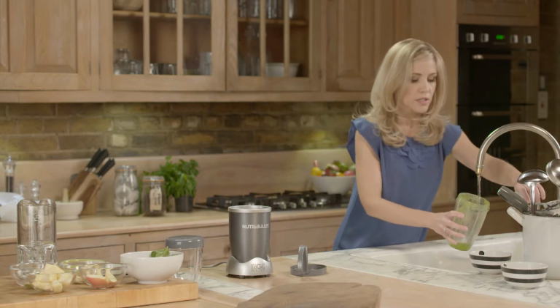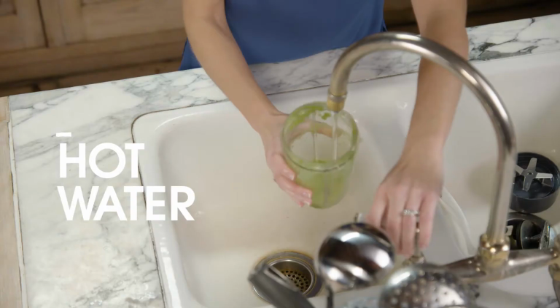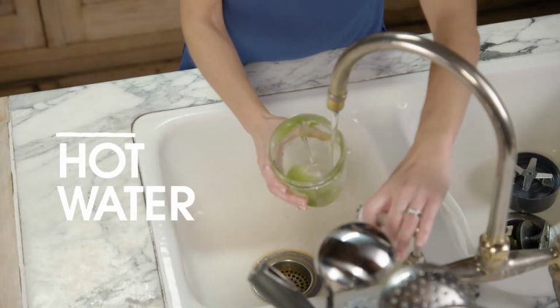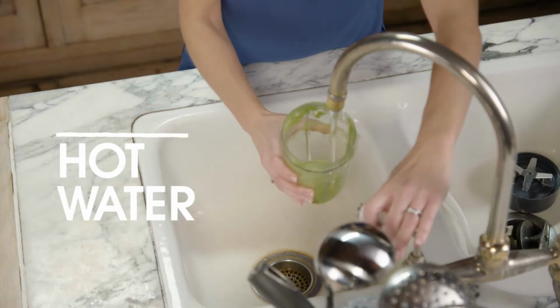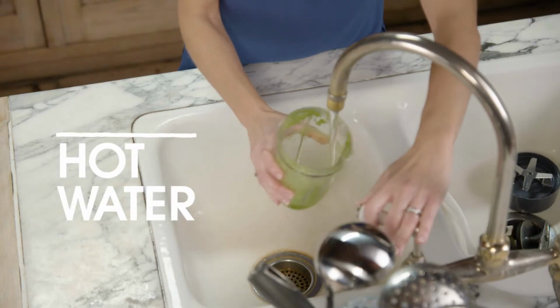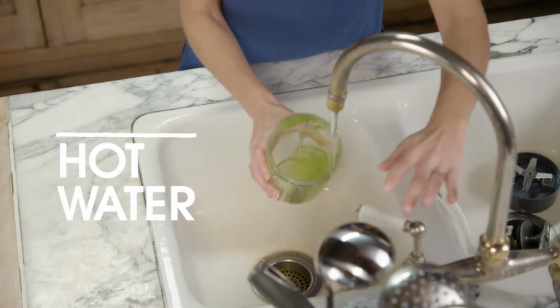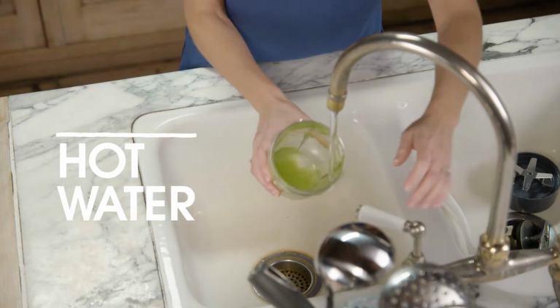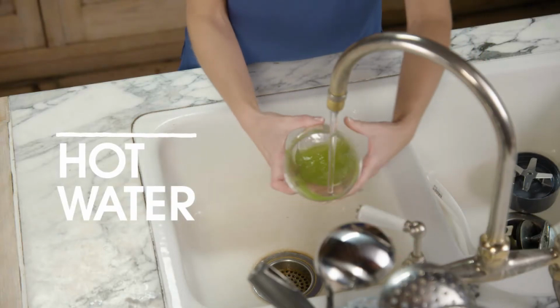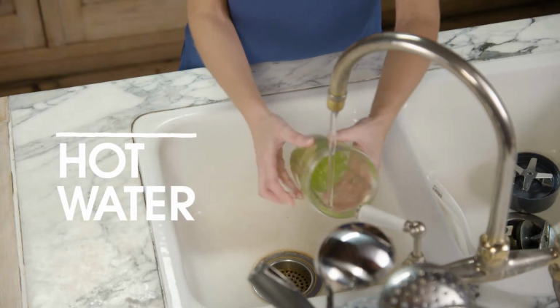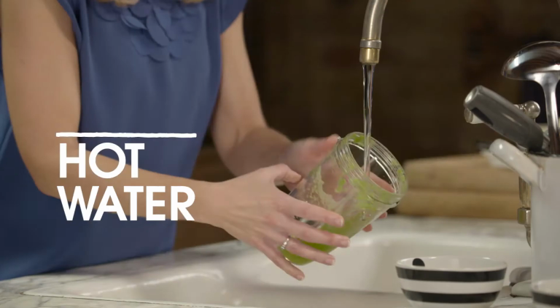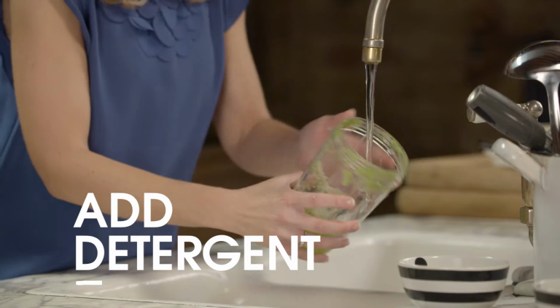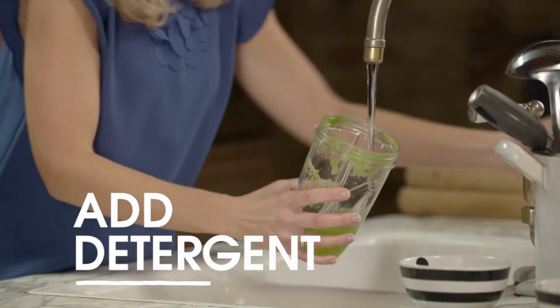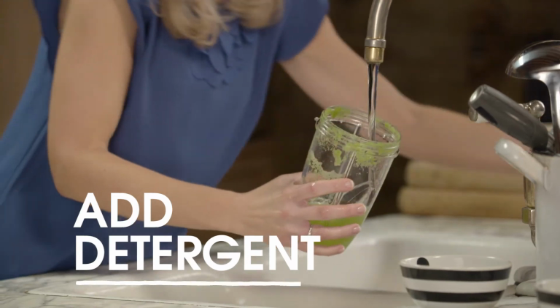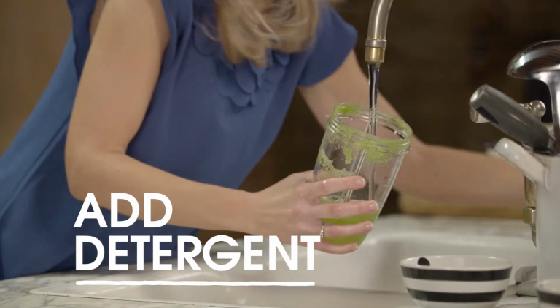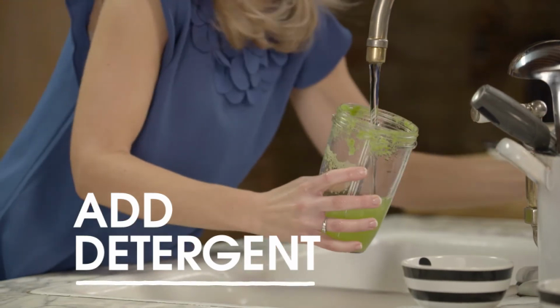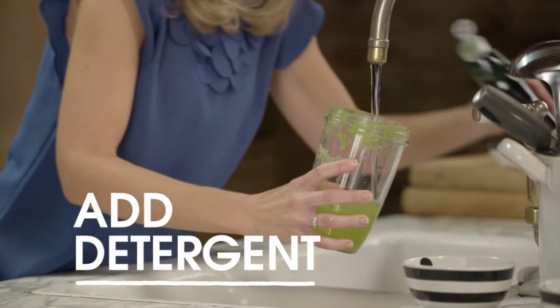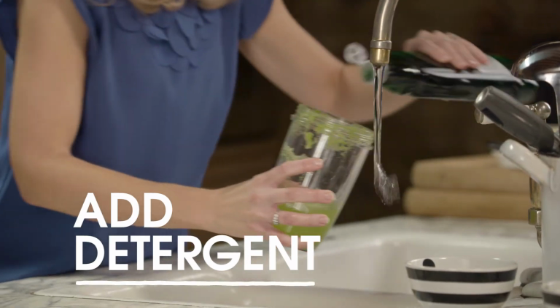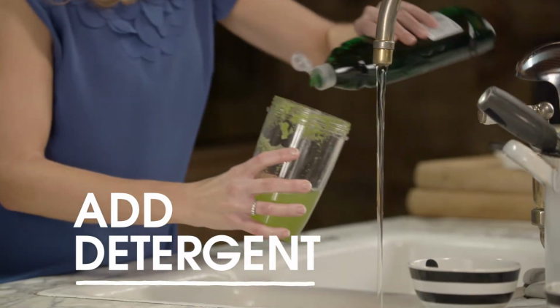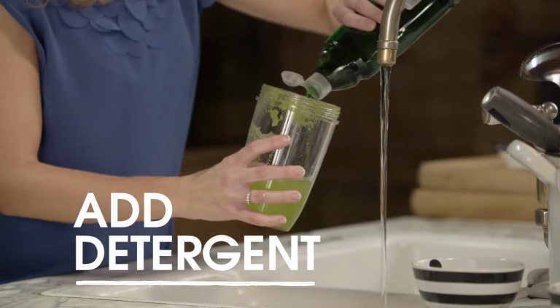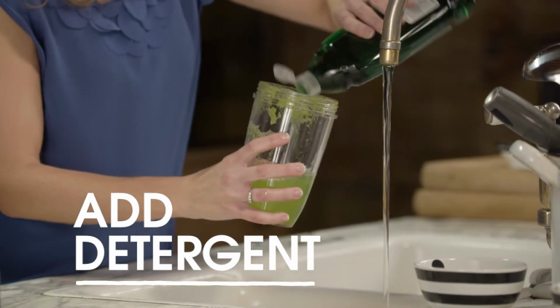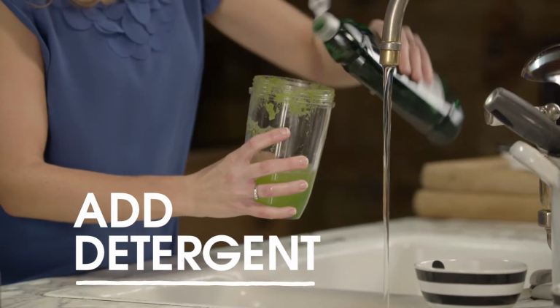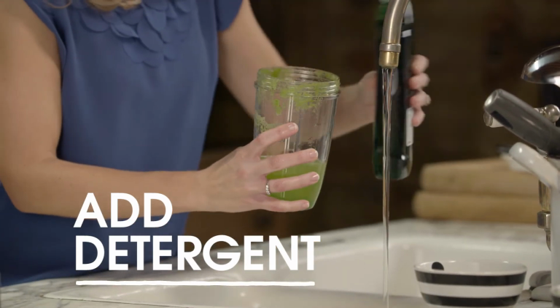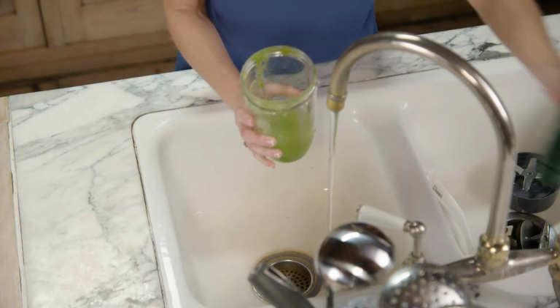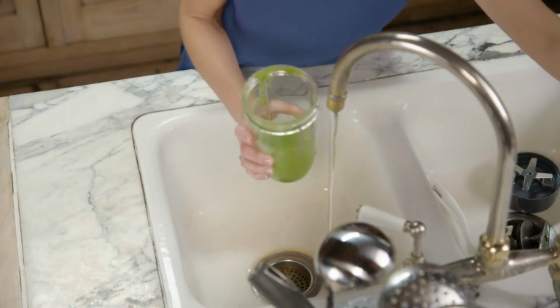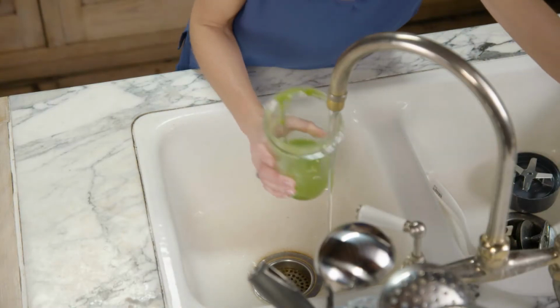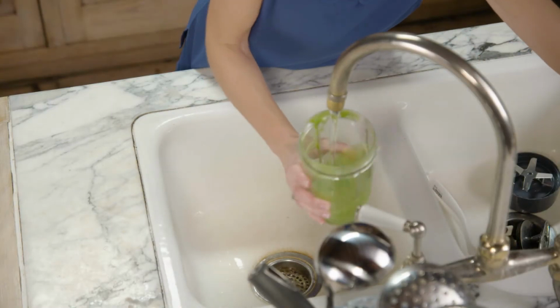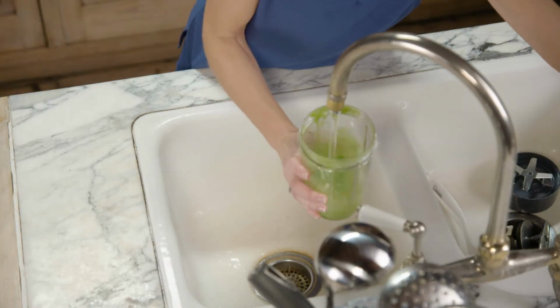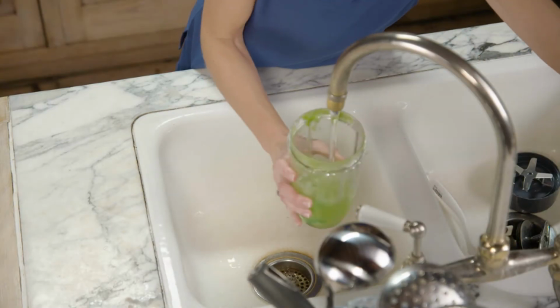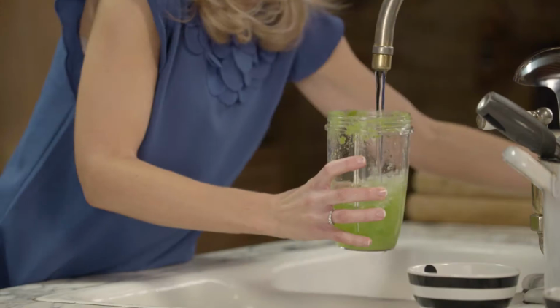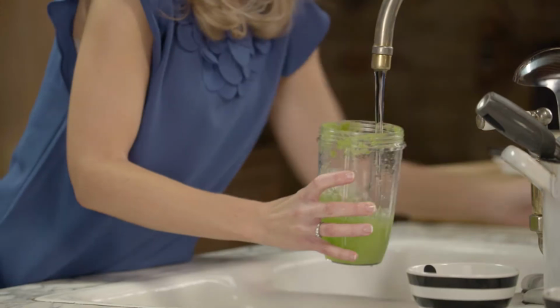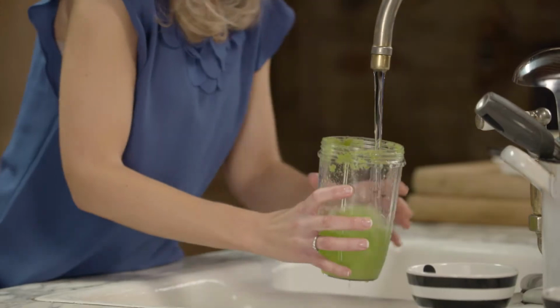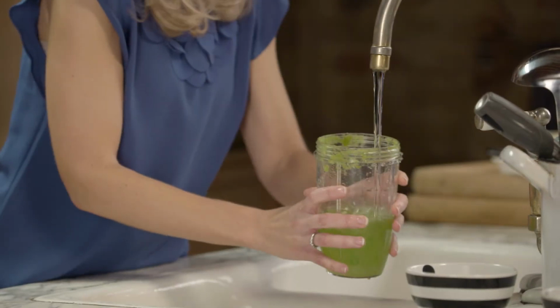Just in it goes under the hot water. Again, add a little bit of detergent. Just give it a swill.